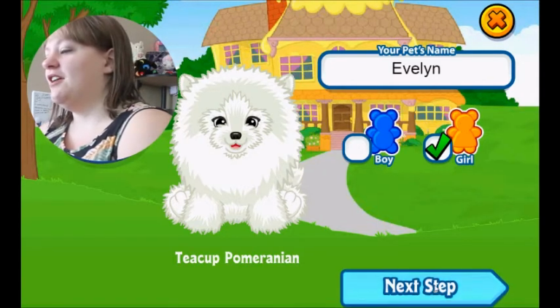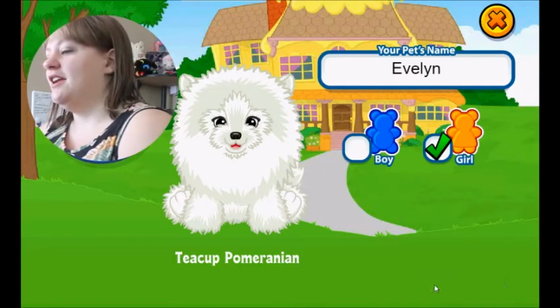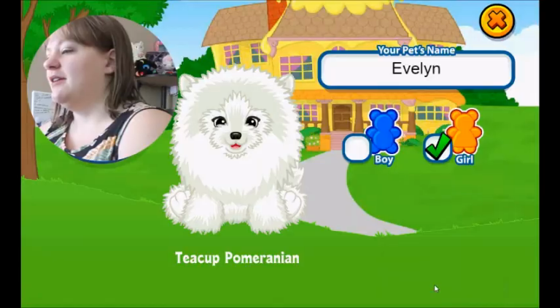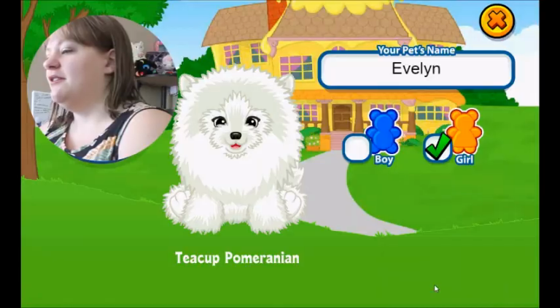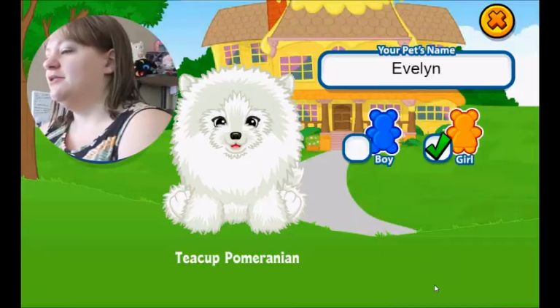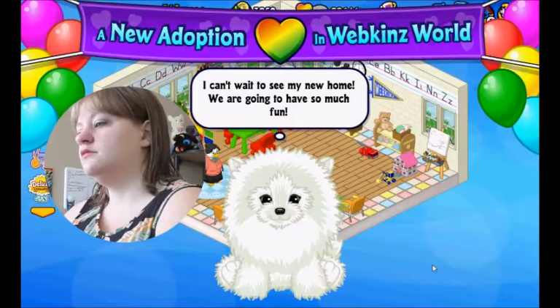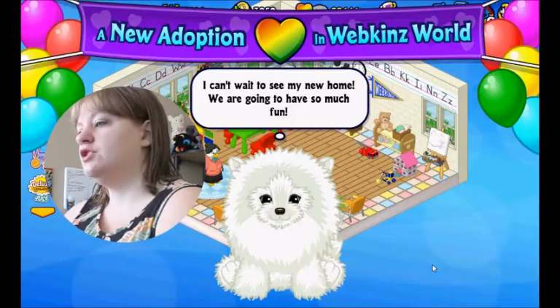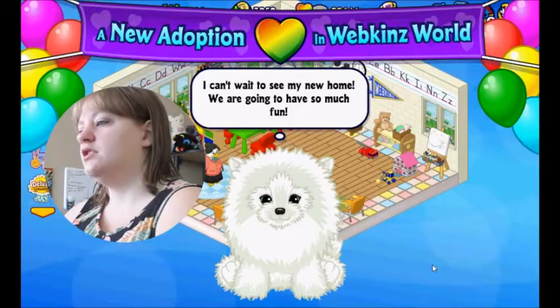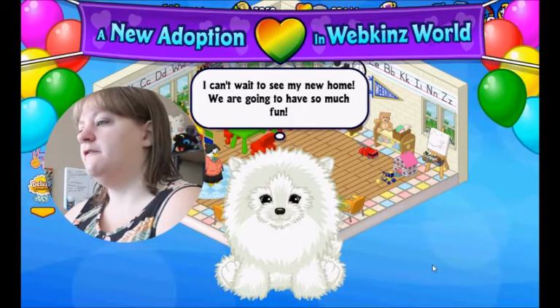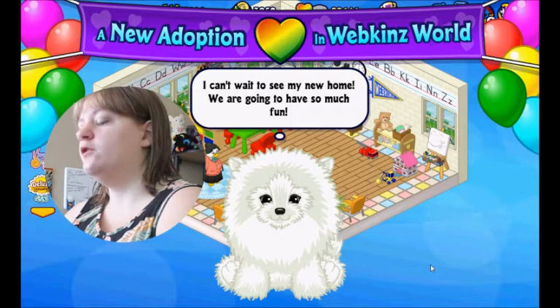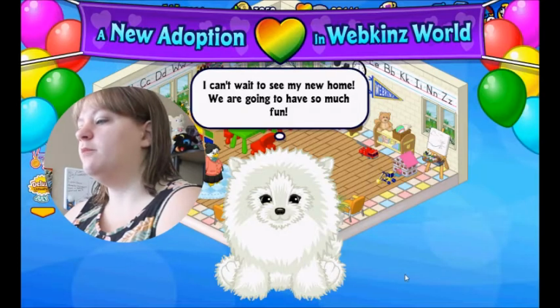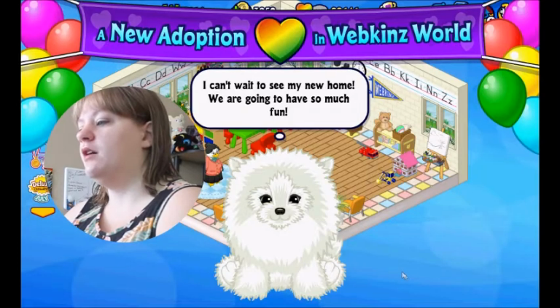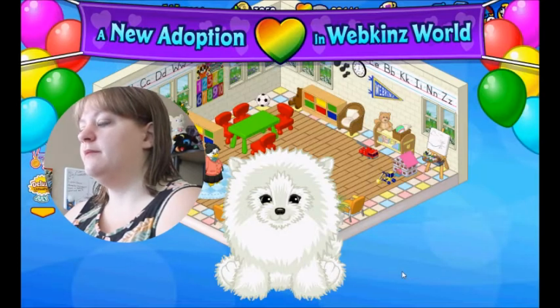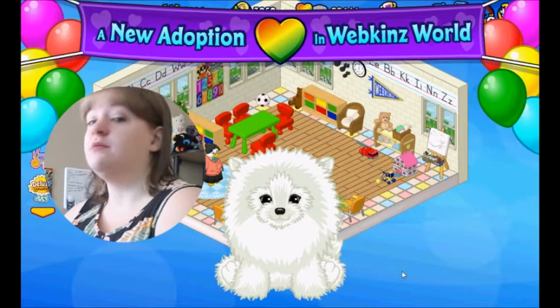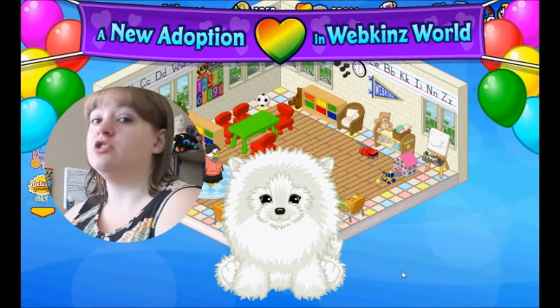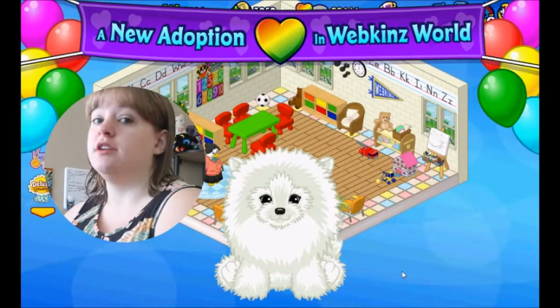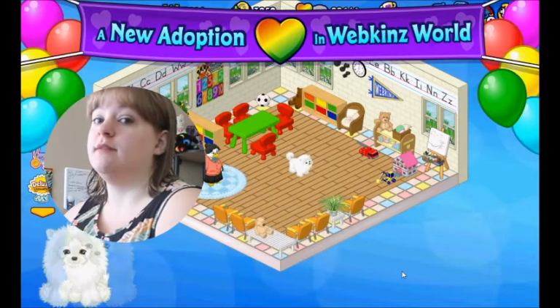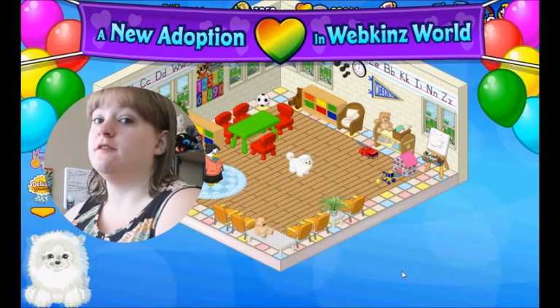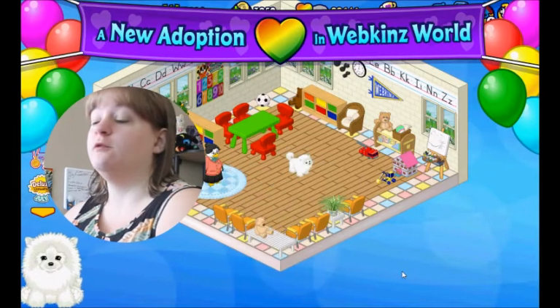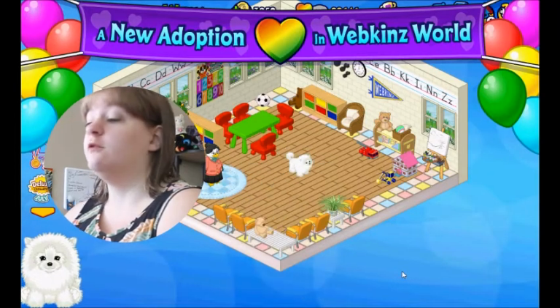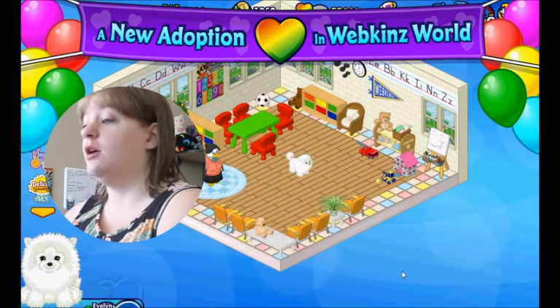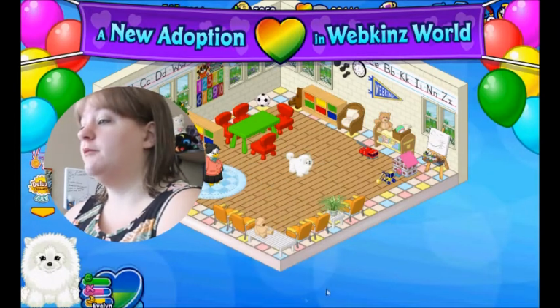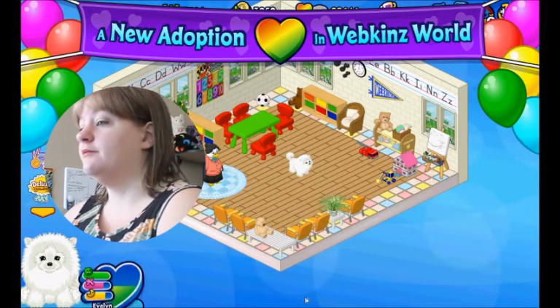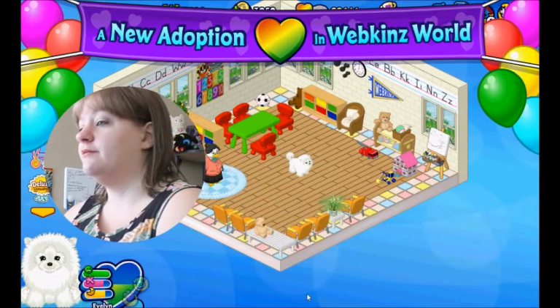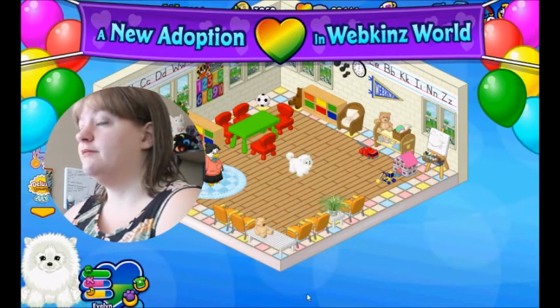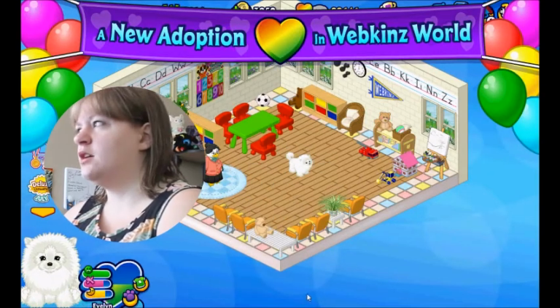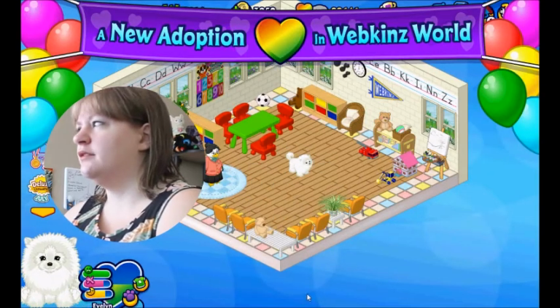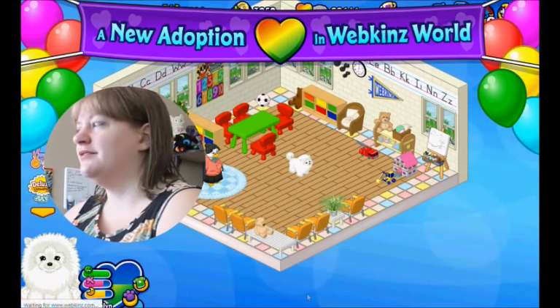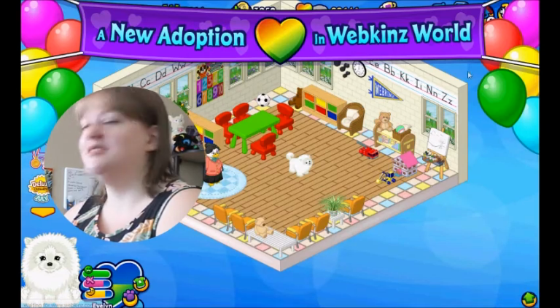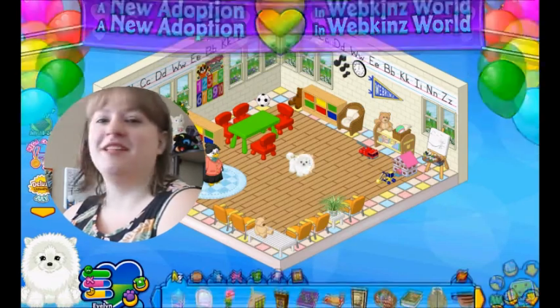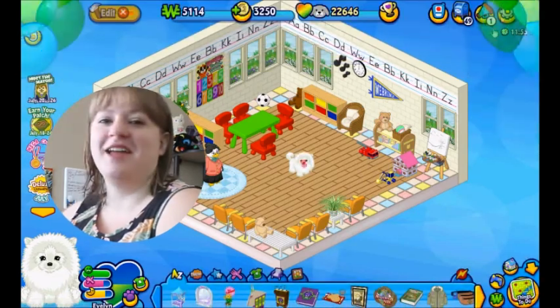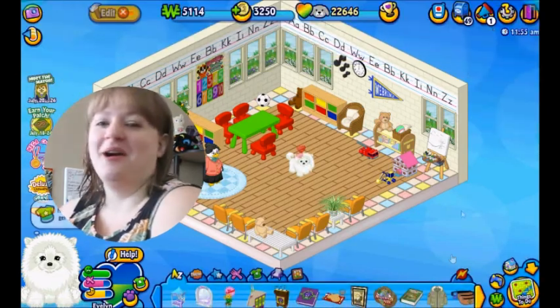All right here we go. She's a little floofball — that's what I should have named her, floofball. Darn. Too late now.